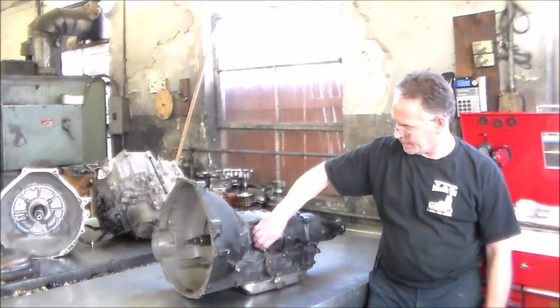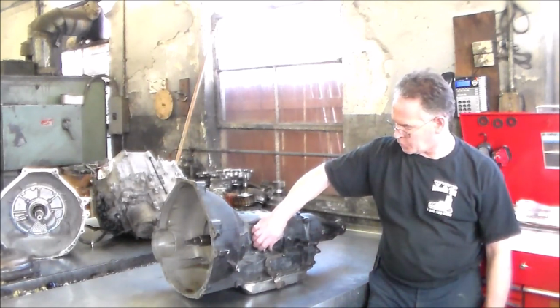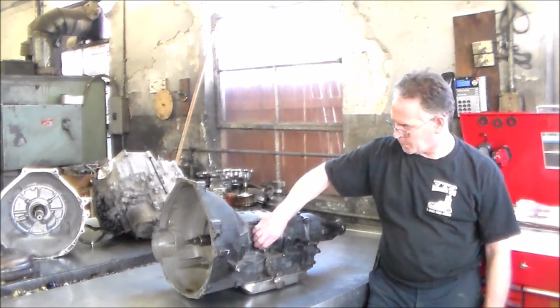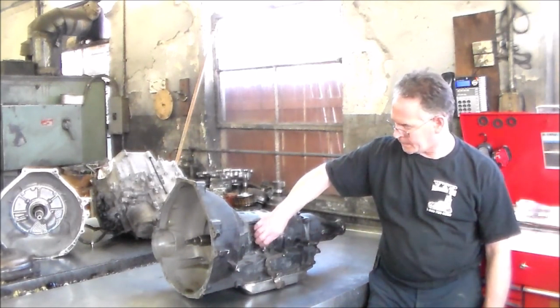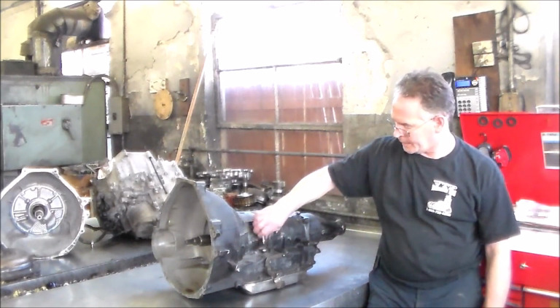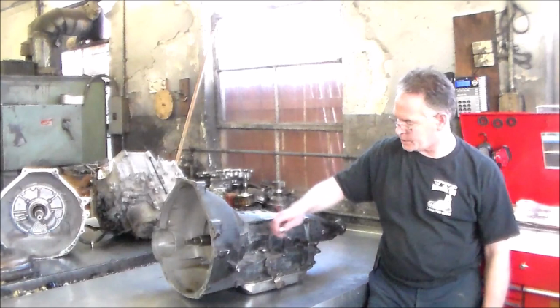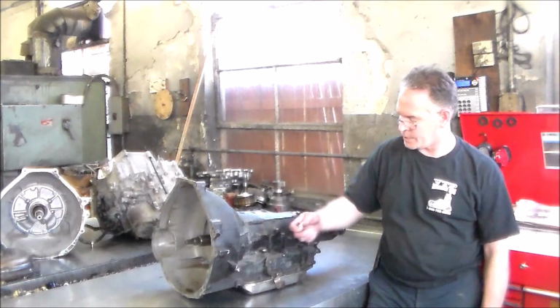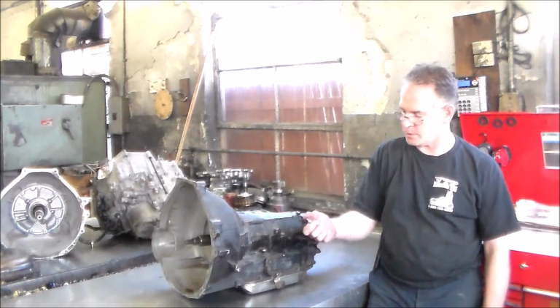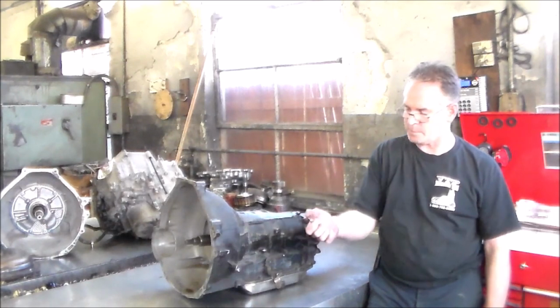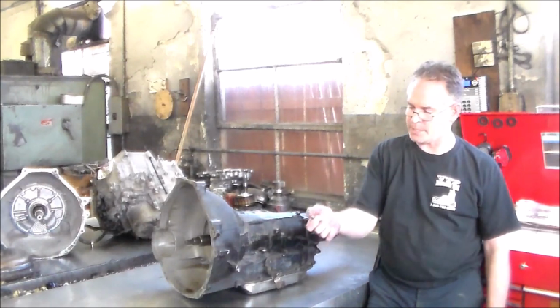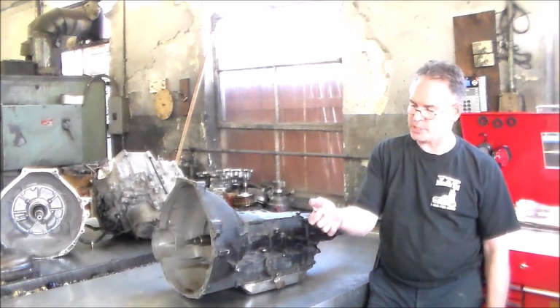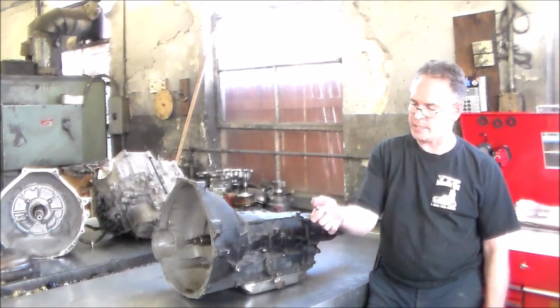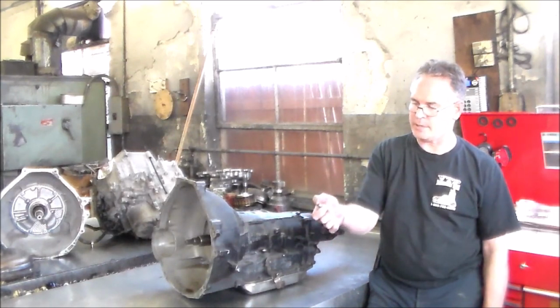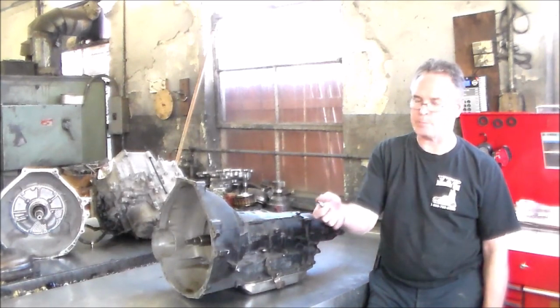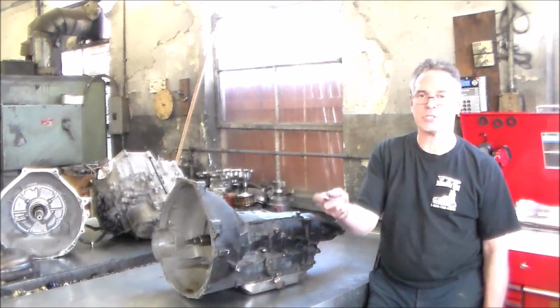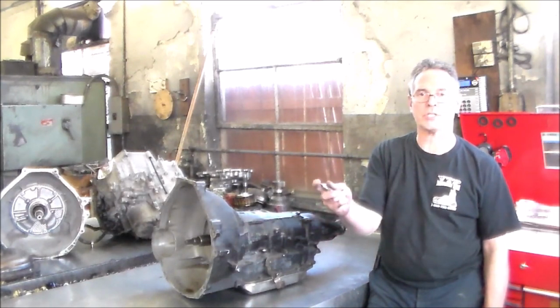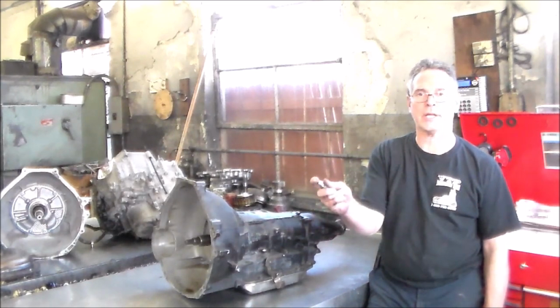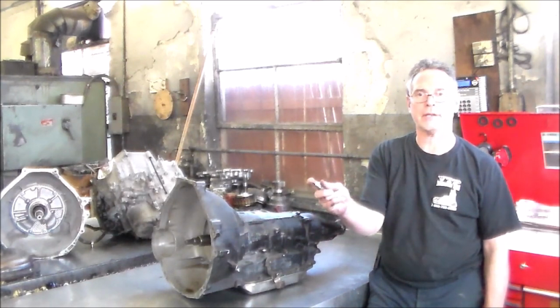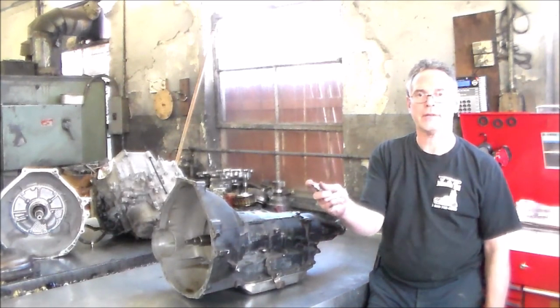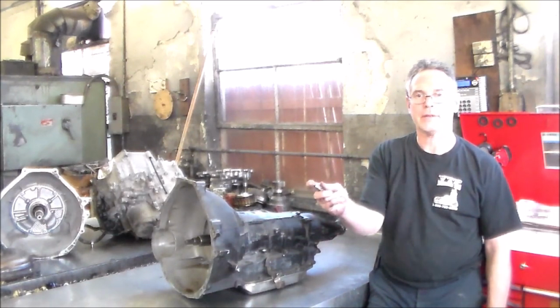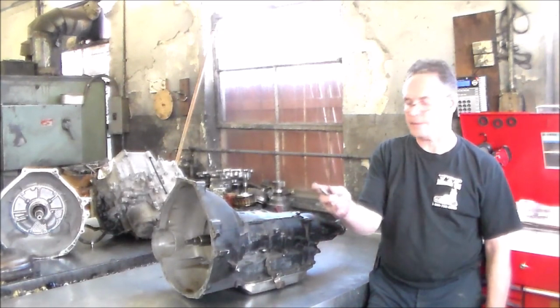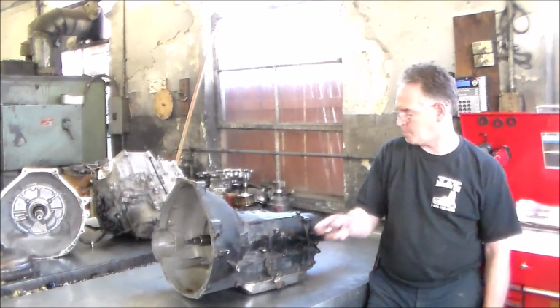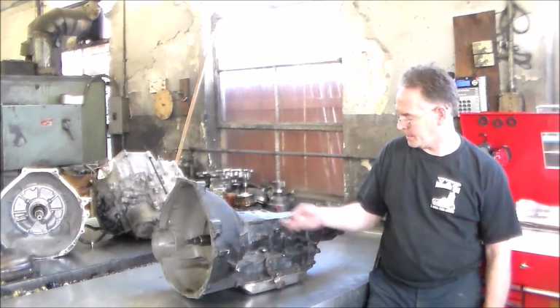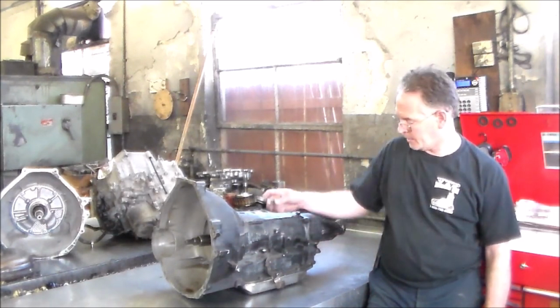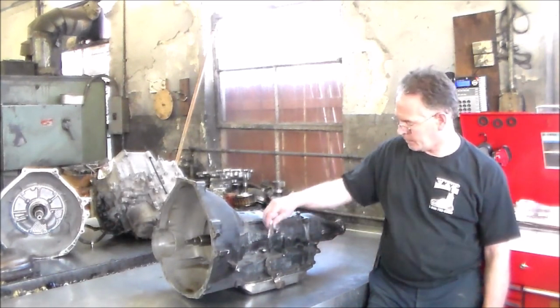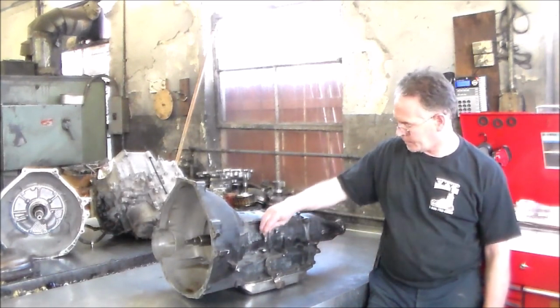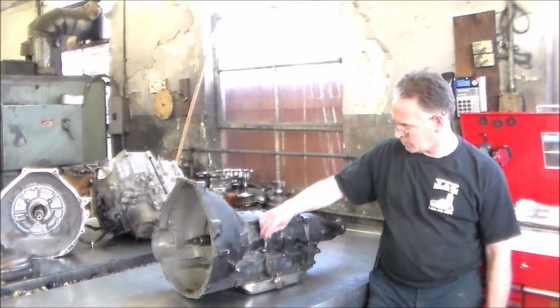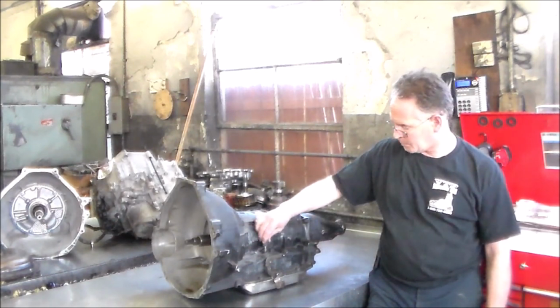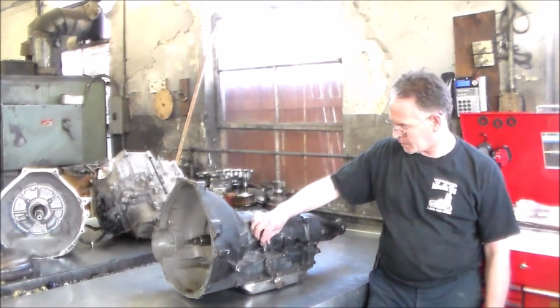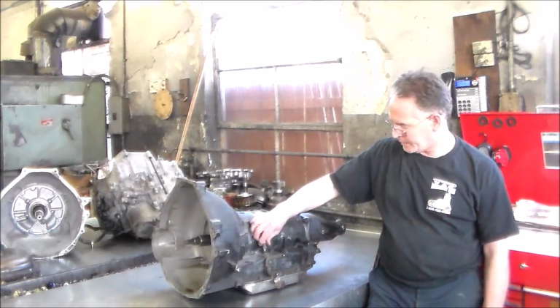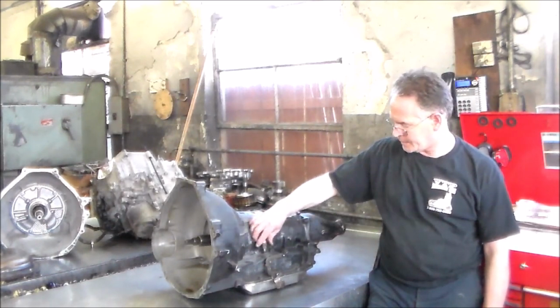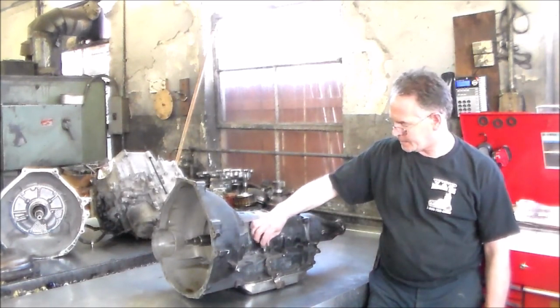As you put the linkage in a certain position, it pushes on this button here. I'll give you a close-up shot of this.